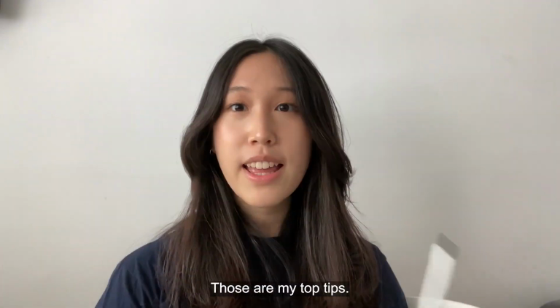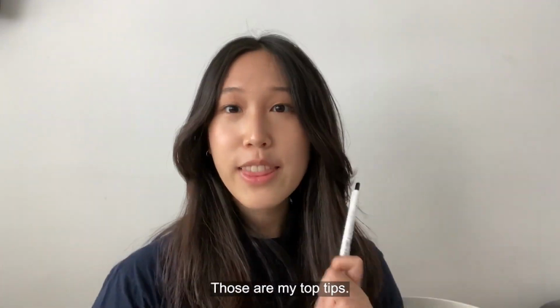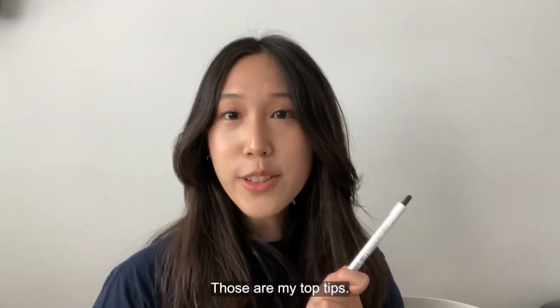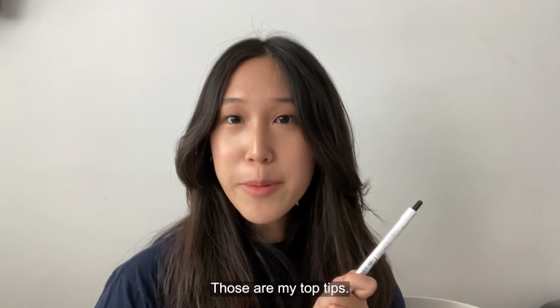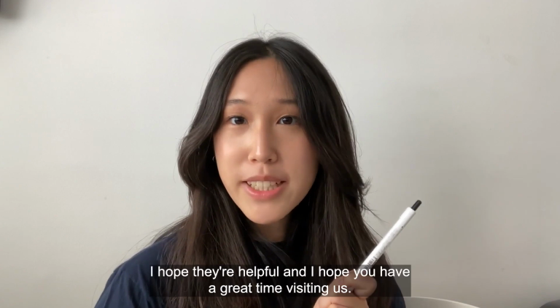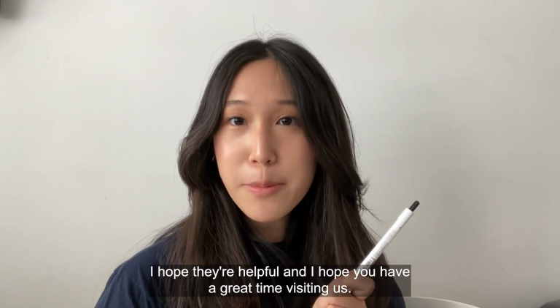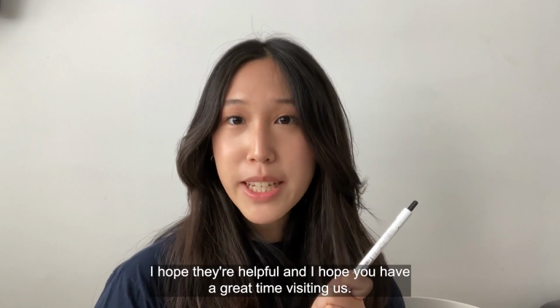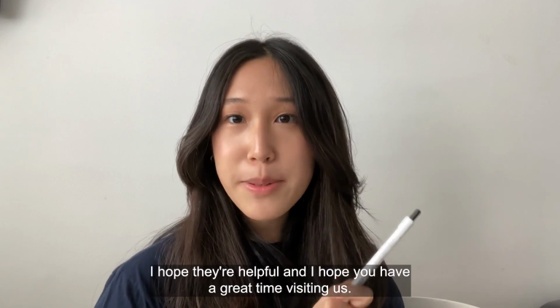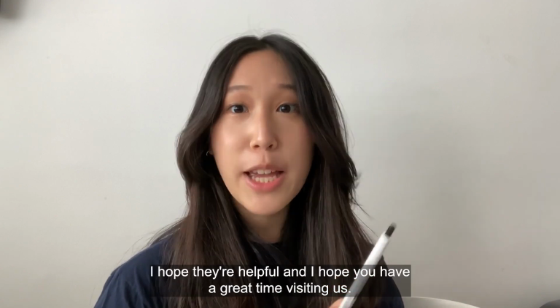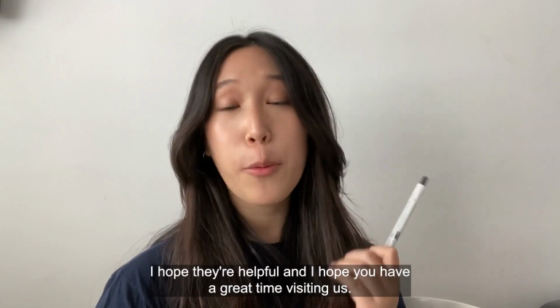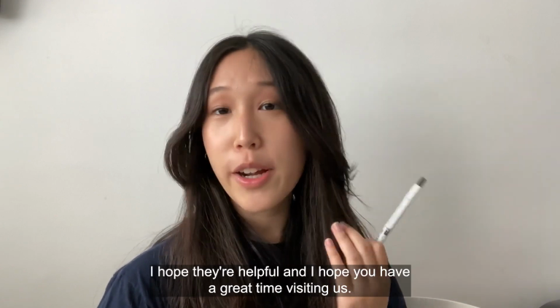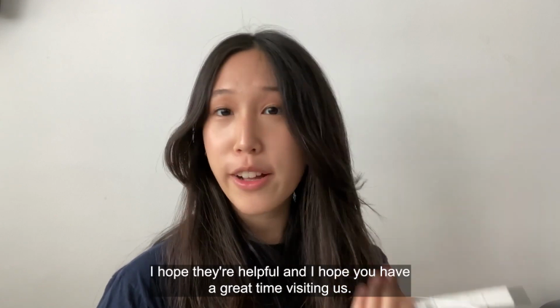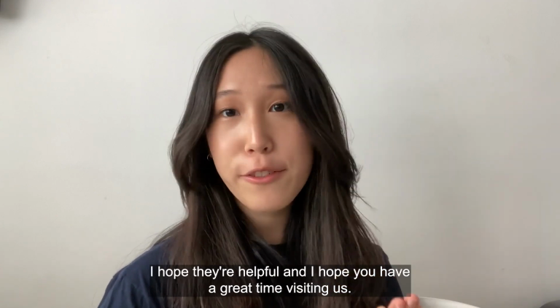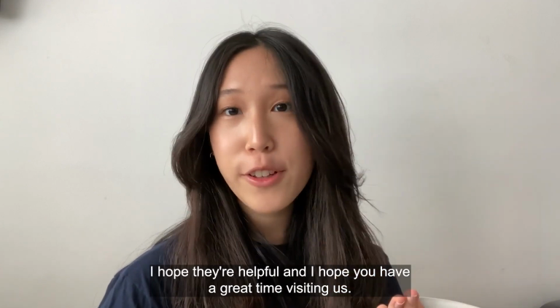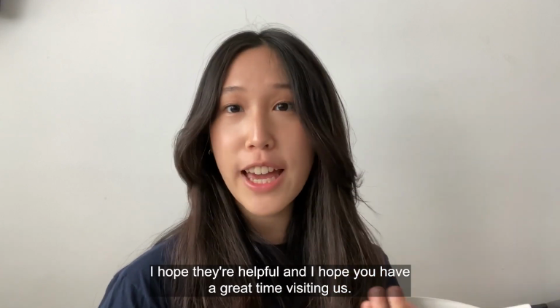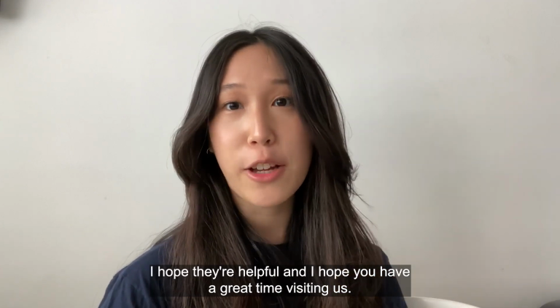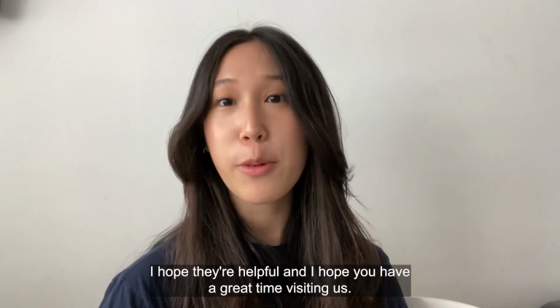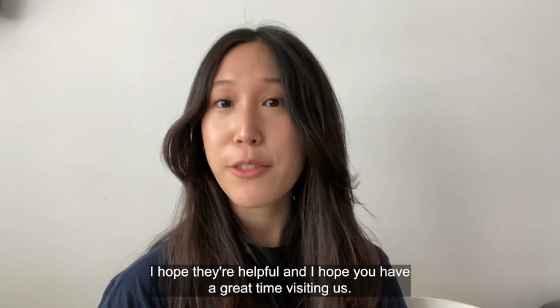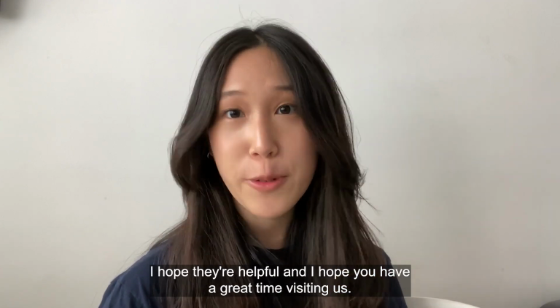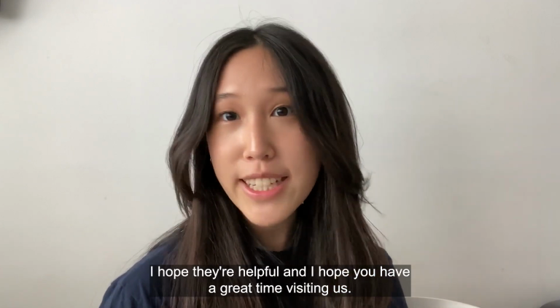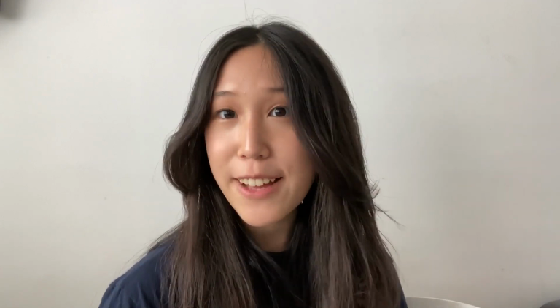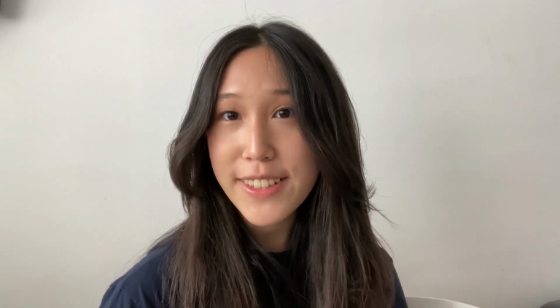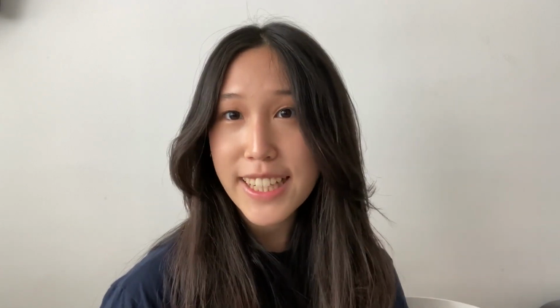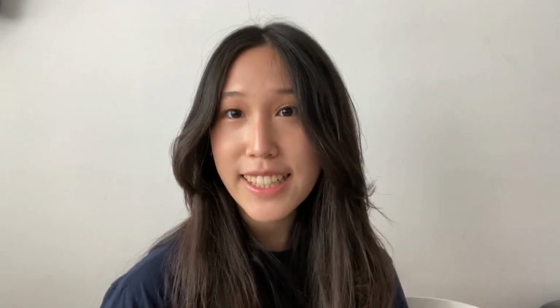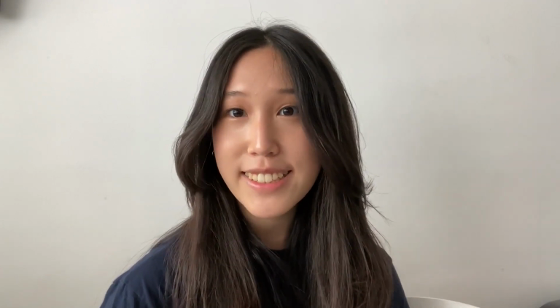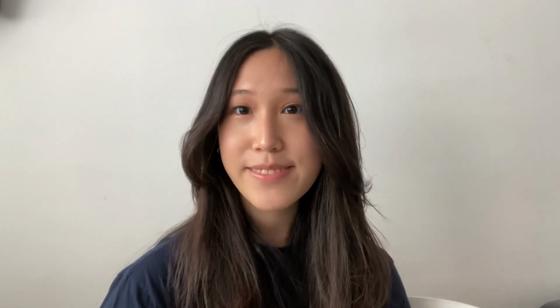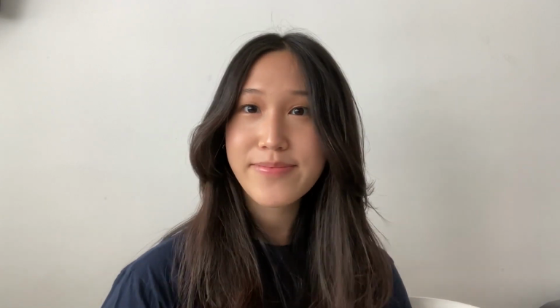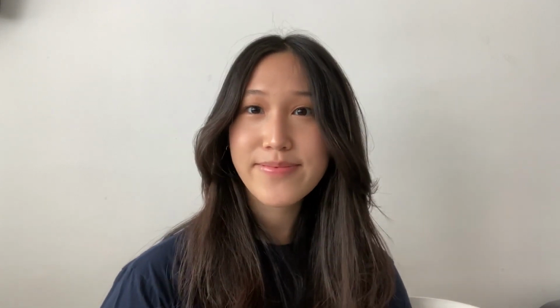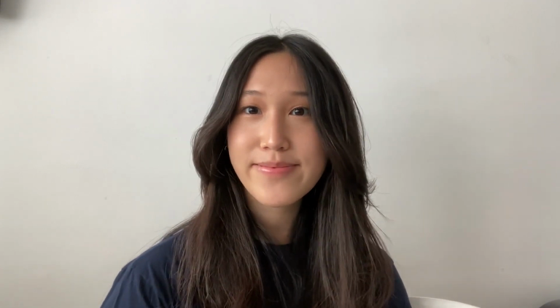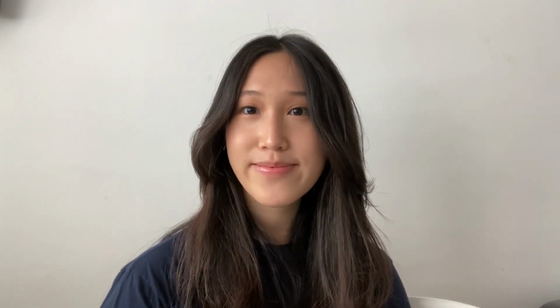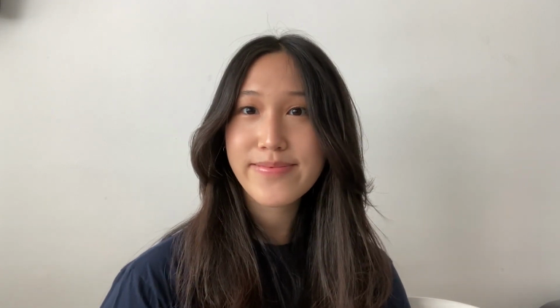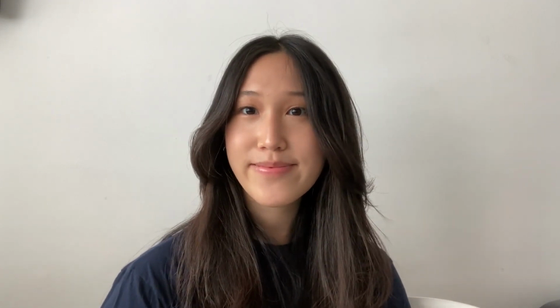Those are my top tips. I hope they are helpful, and I hope you have a great time visiting us. Thank you.